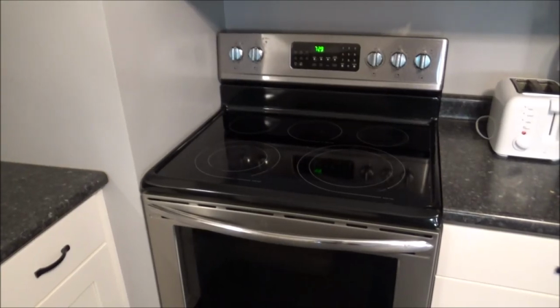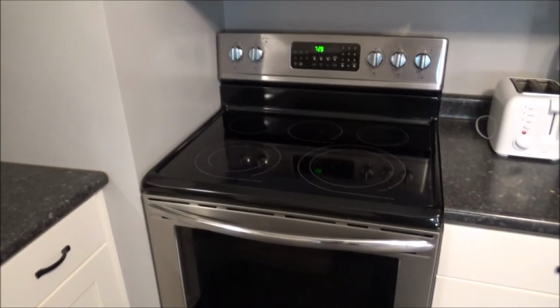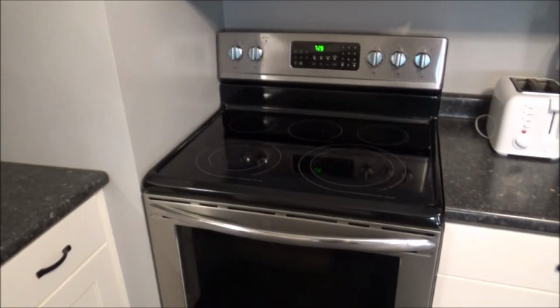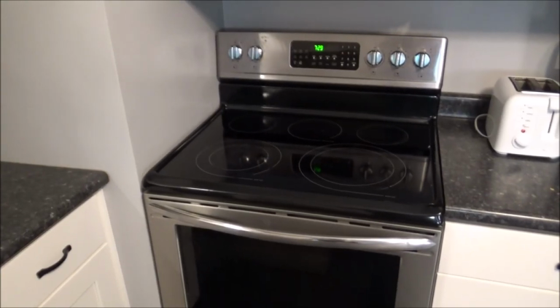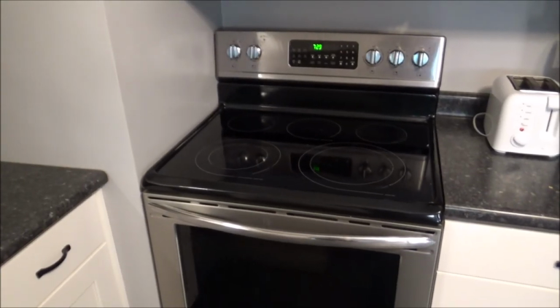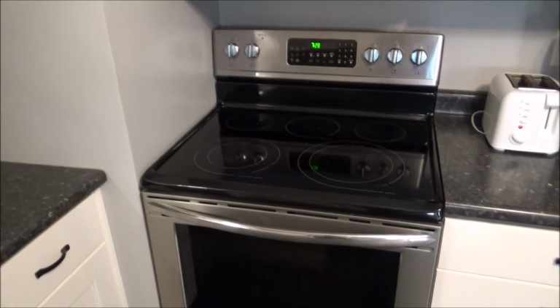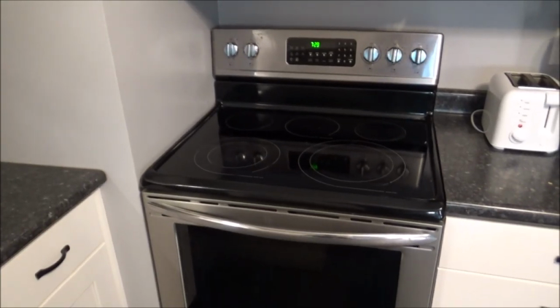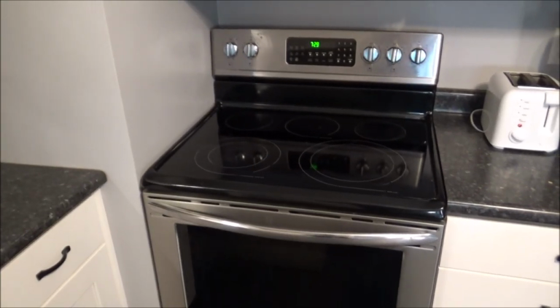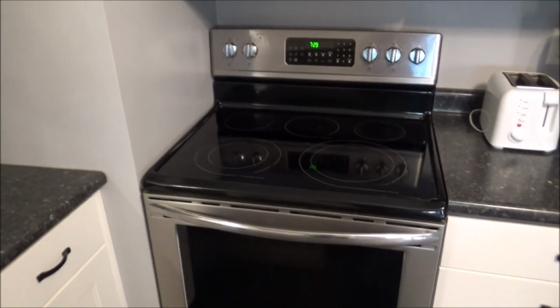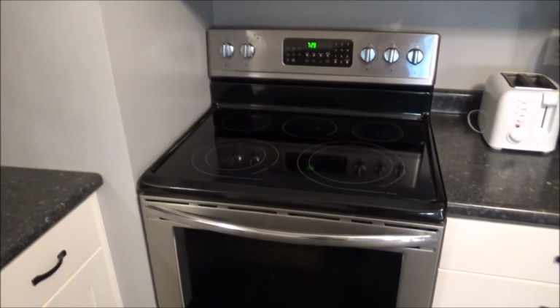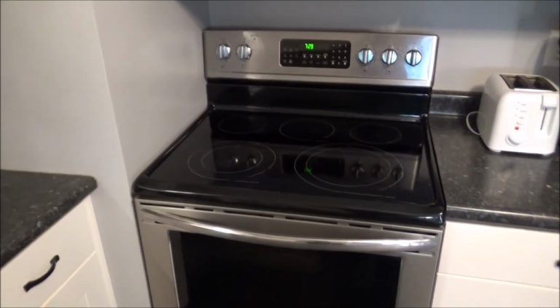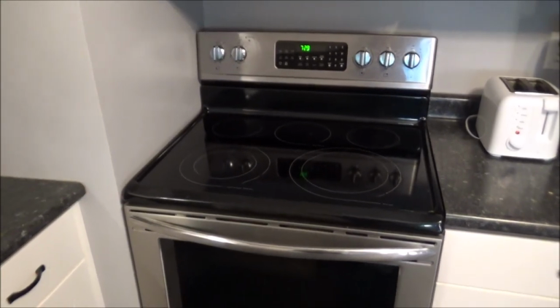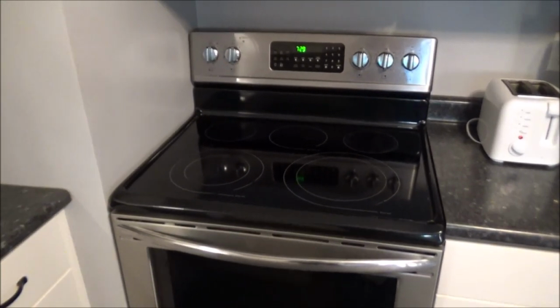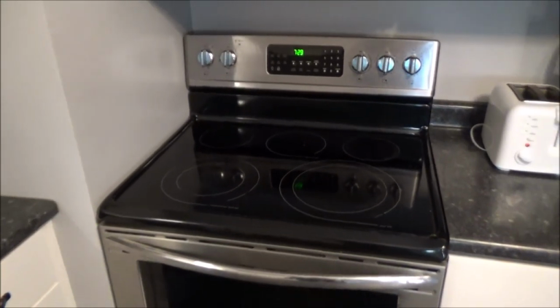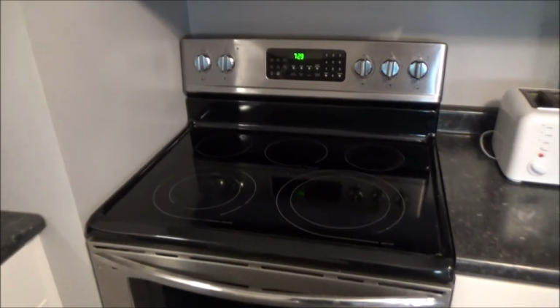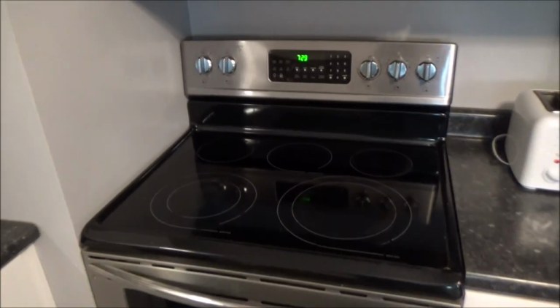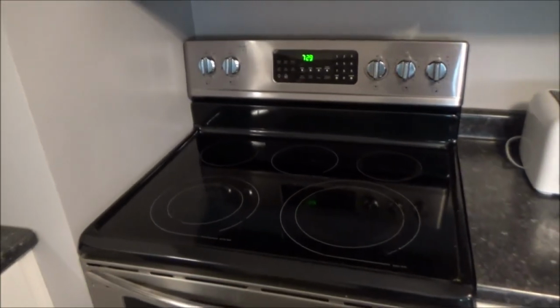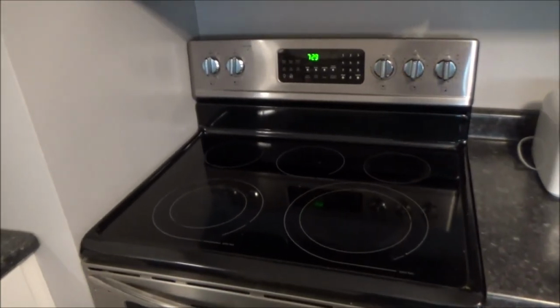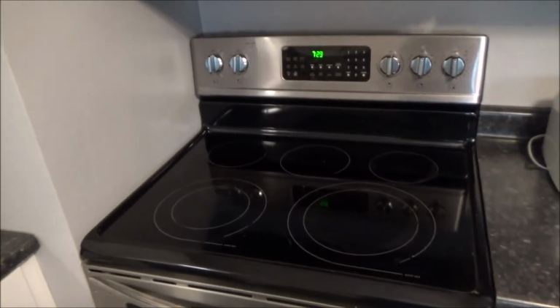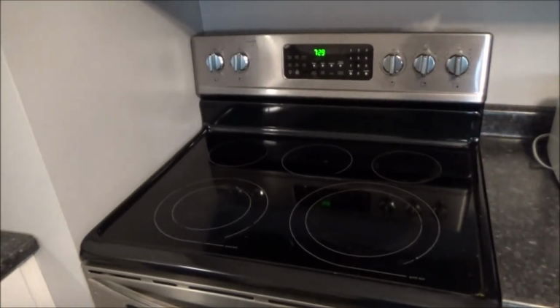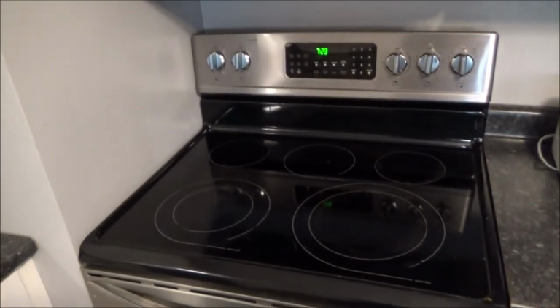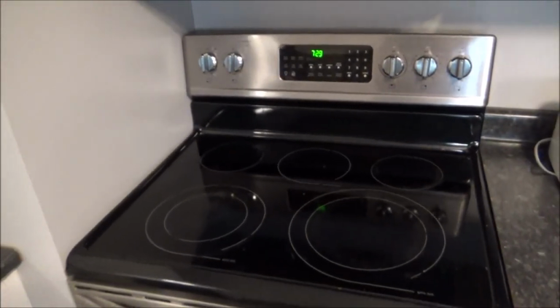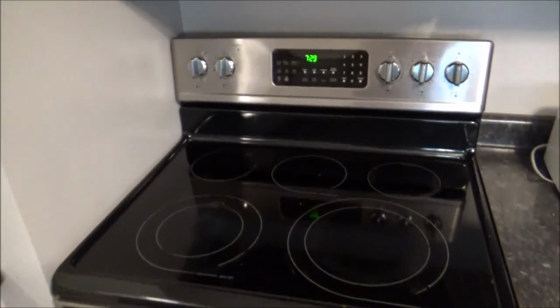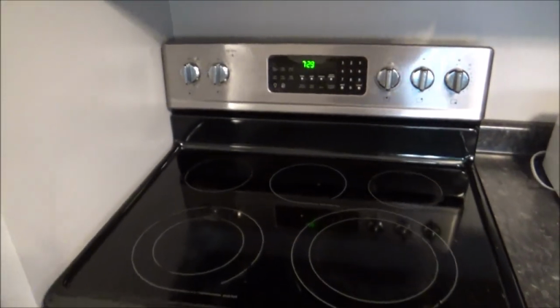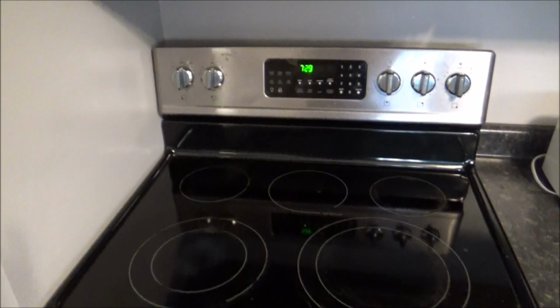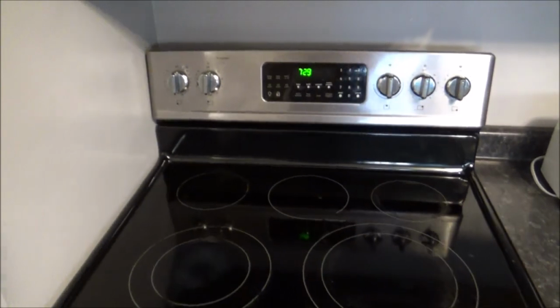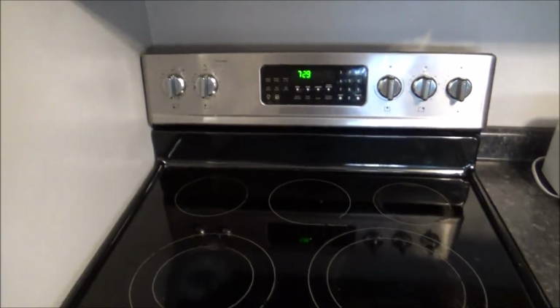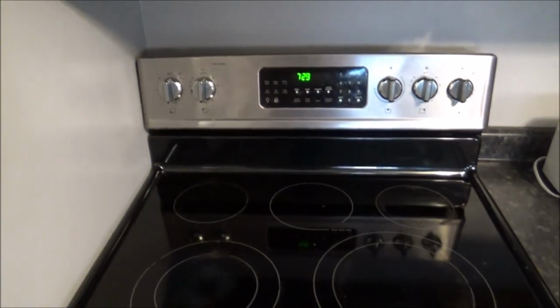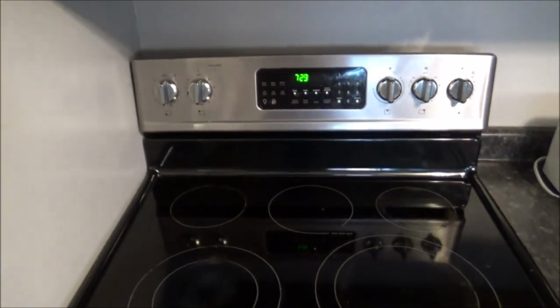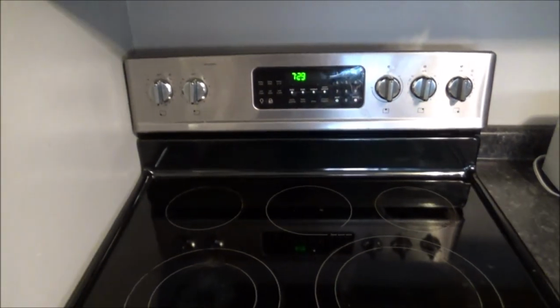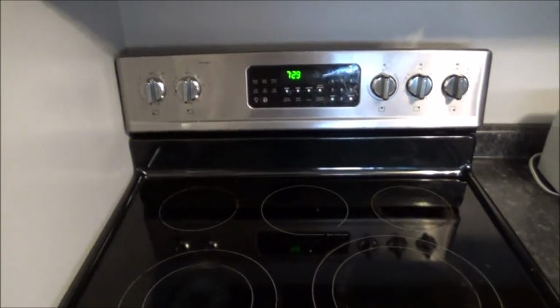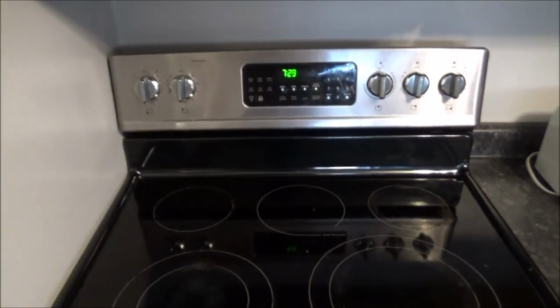Hey guys, it's Flip, and today I'm going to show you how to replace the control board on an oven that's not heating up.